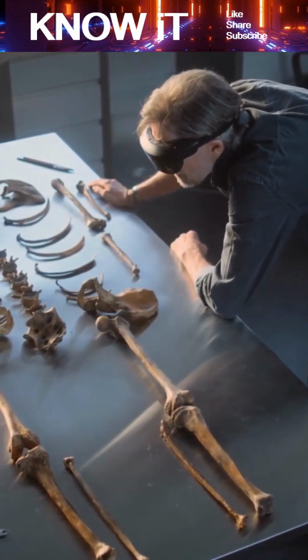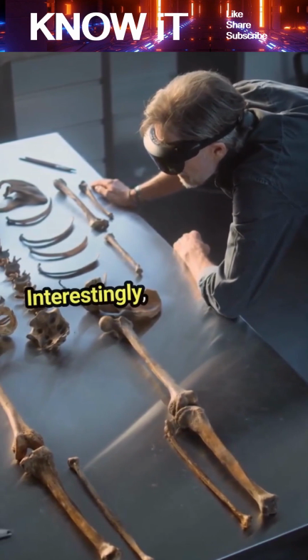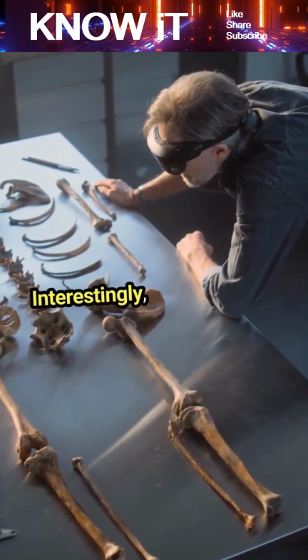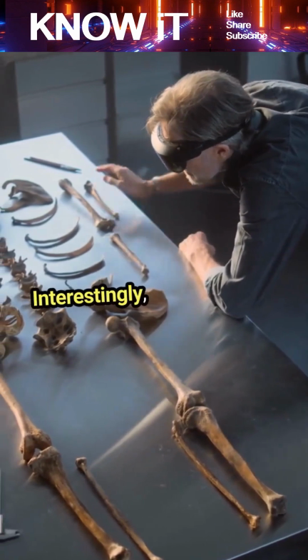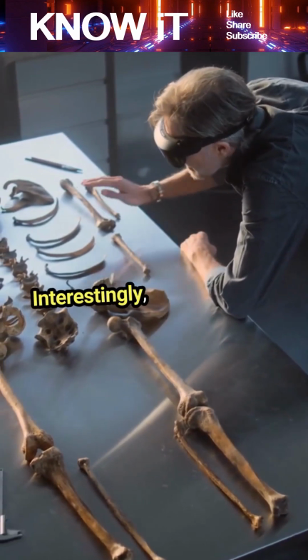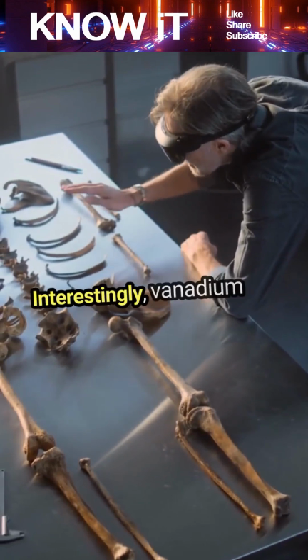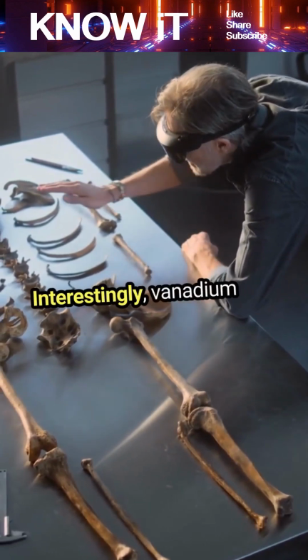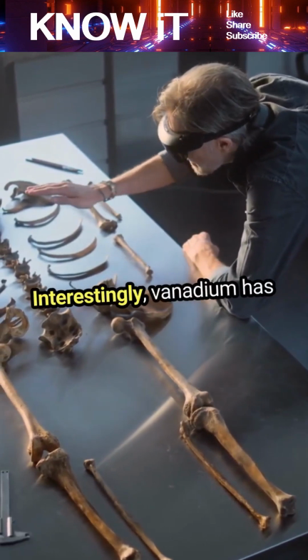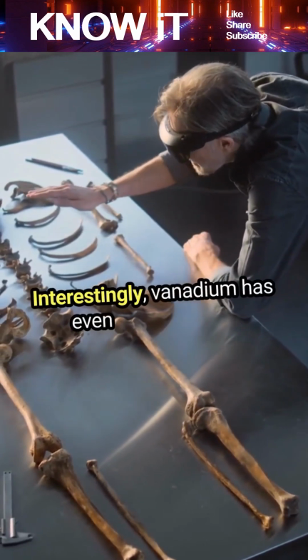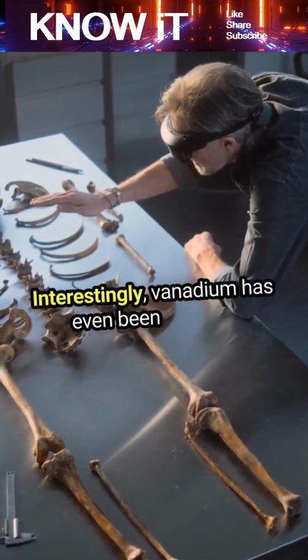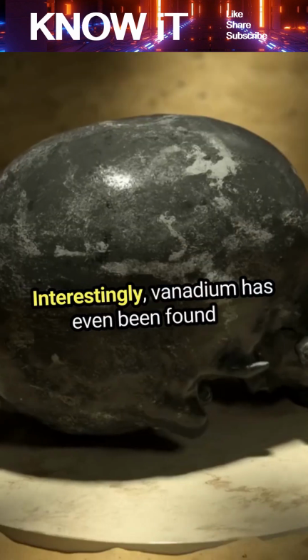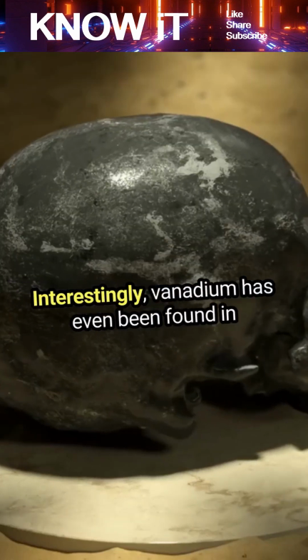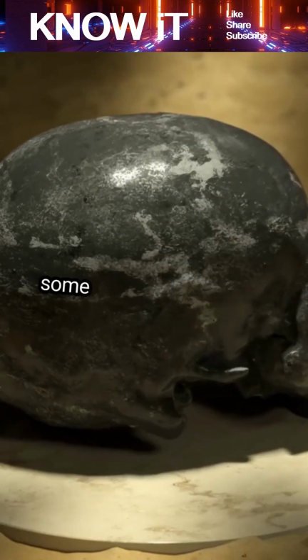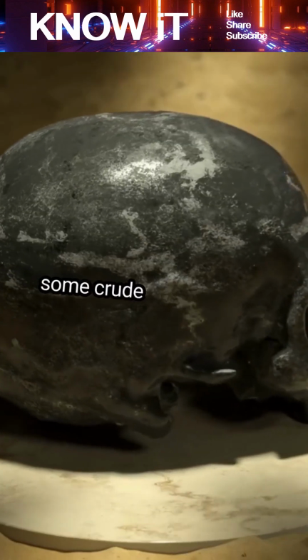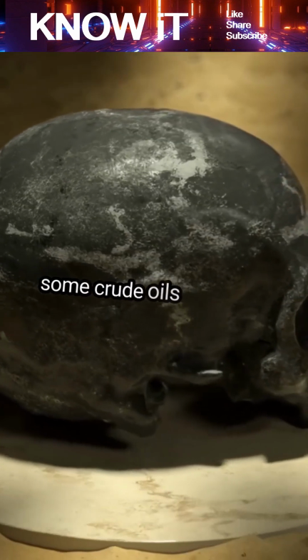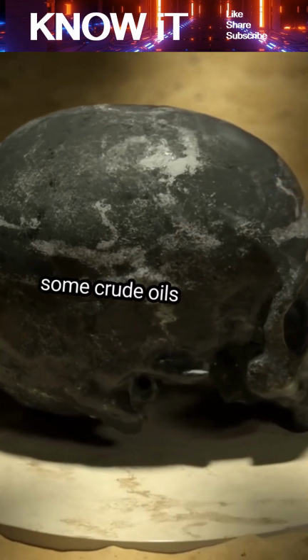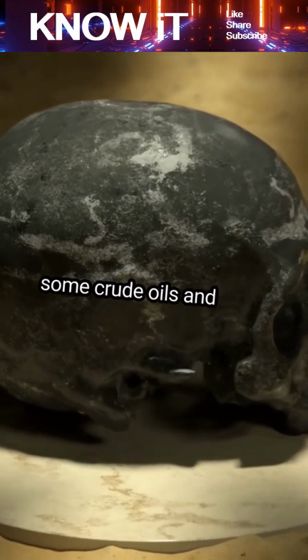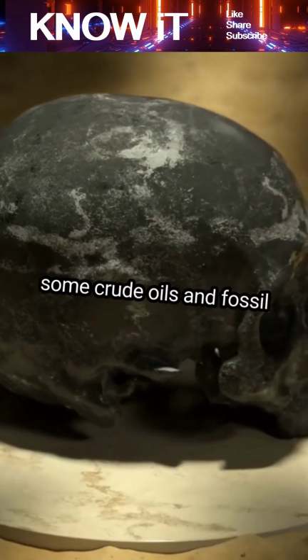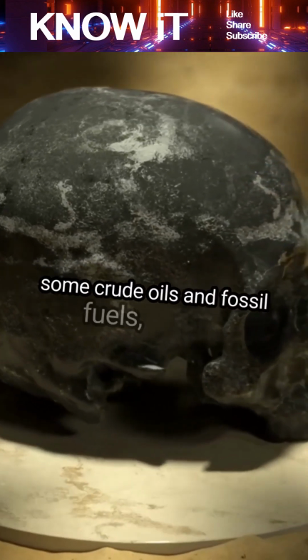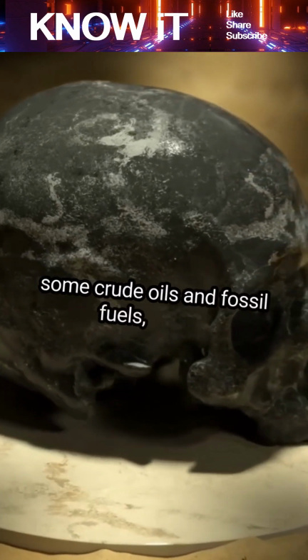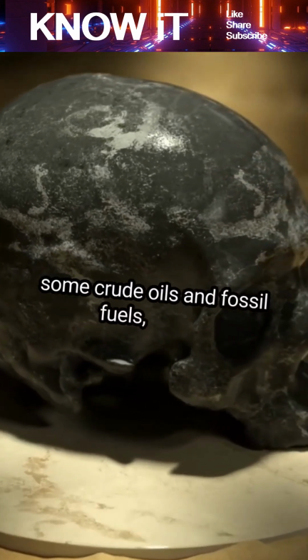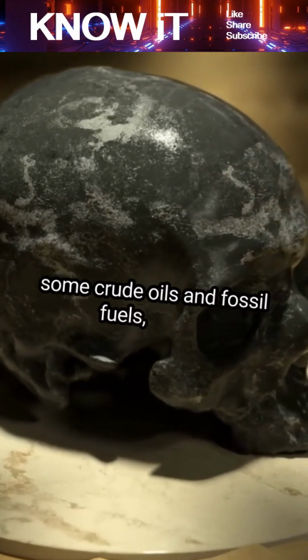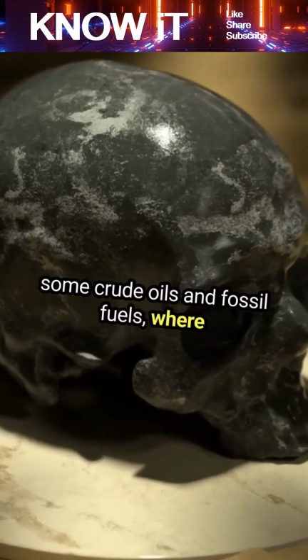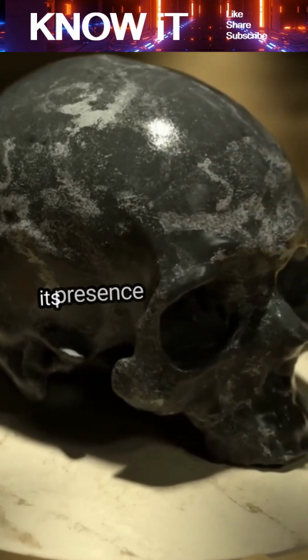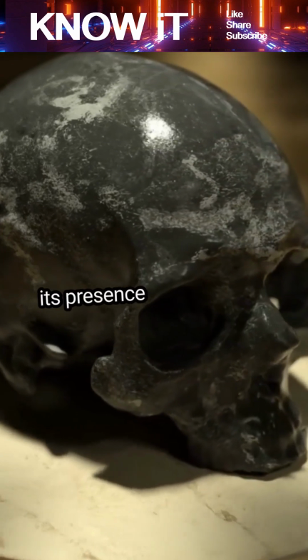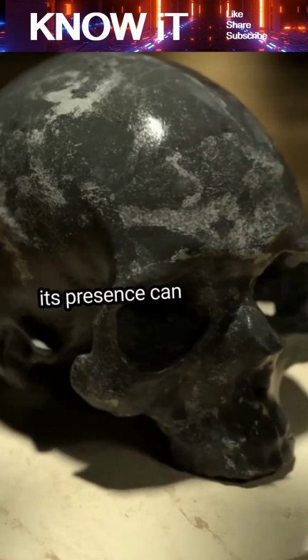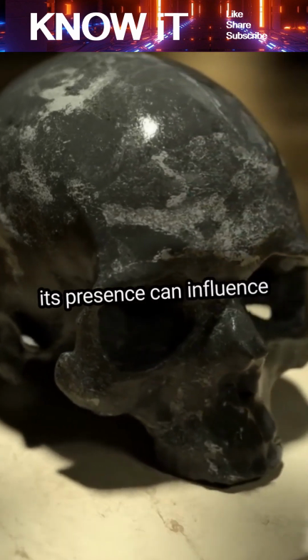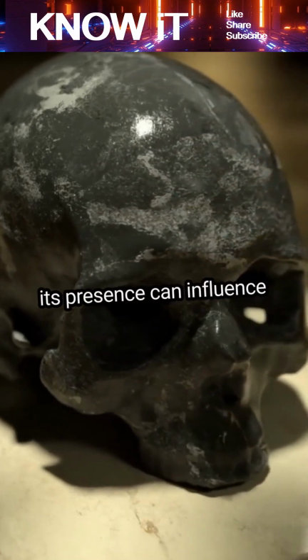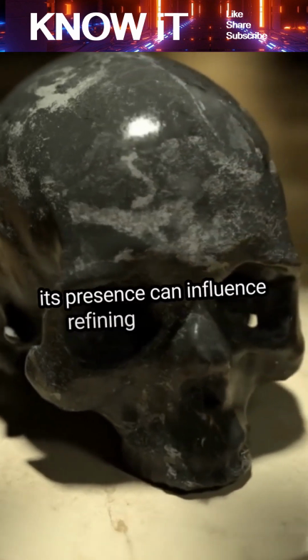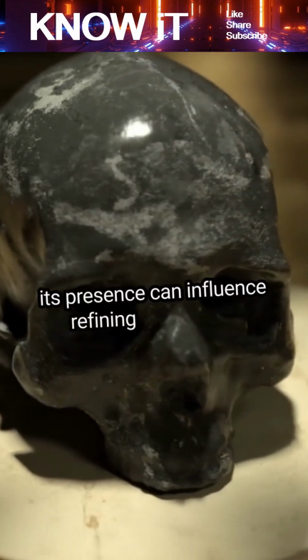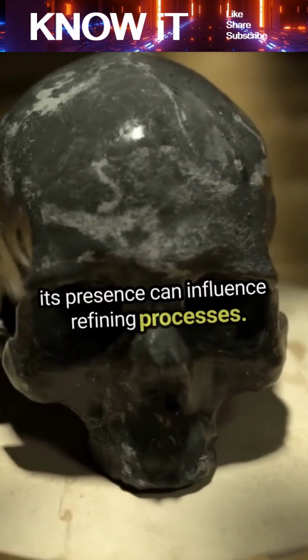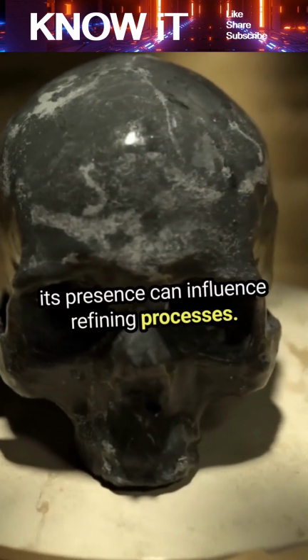Interestingly, vanadium has even been found in some crude oils and fossil fuels, where its presence can influence refining processes.